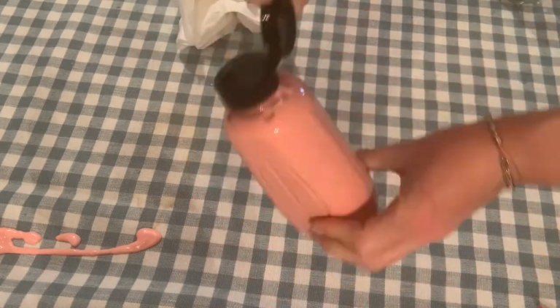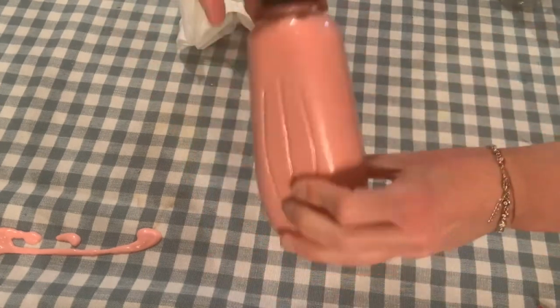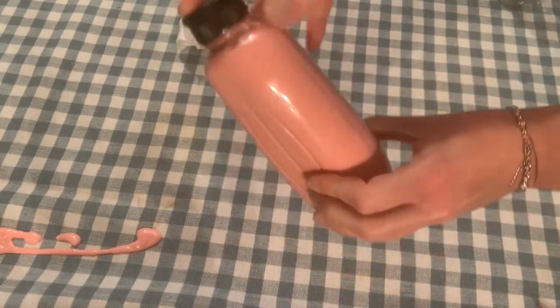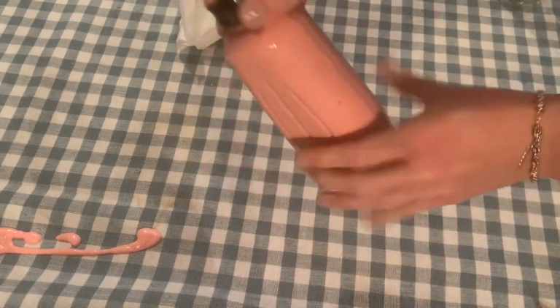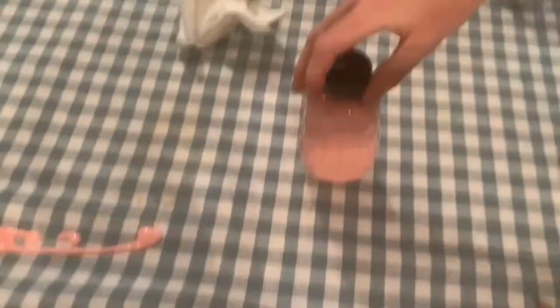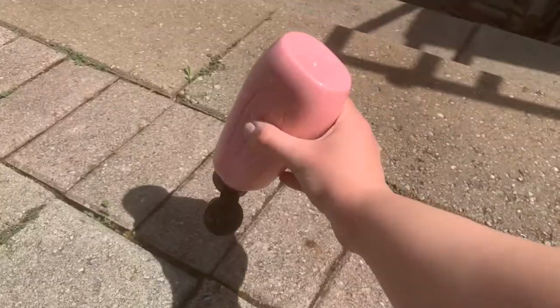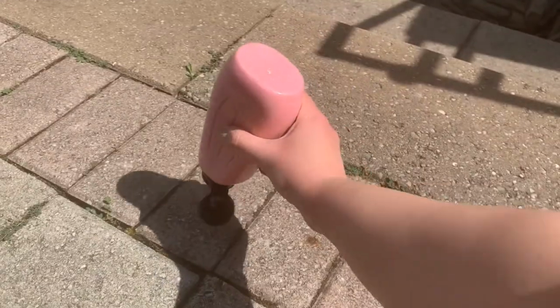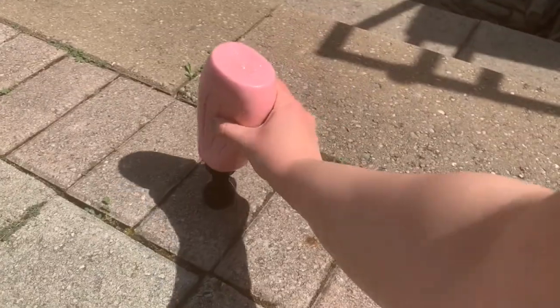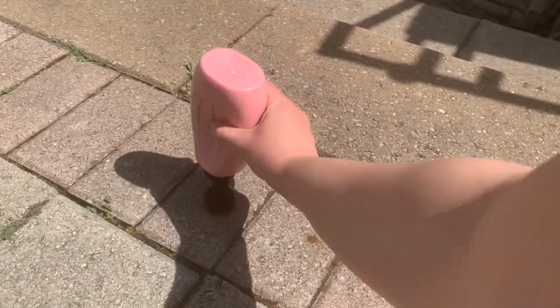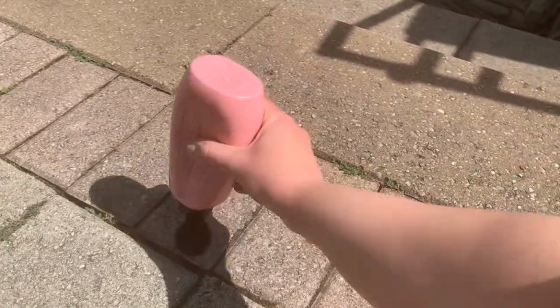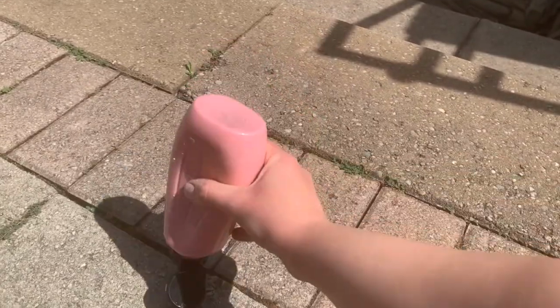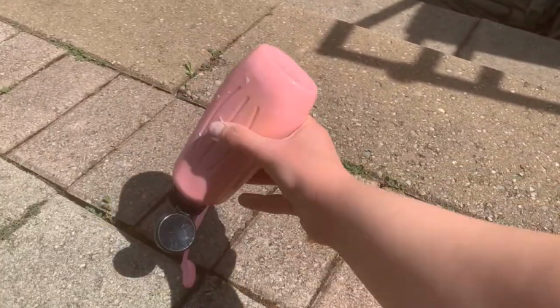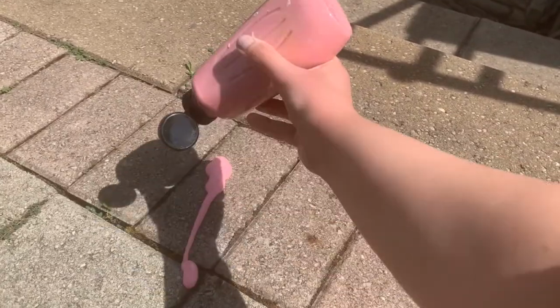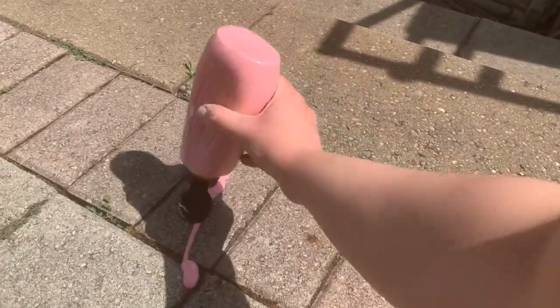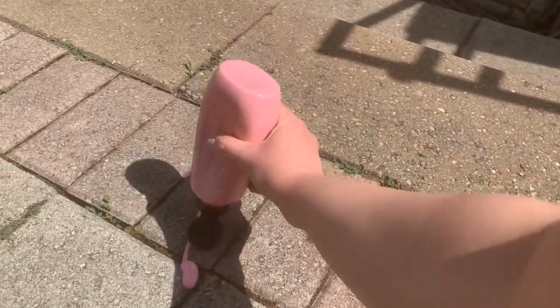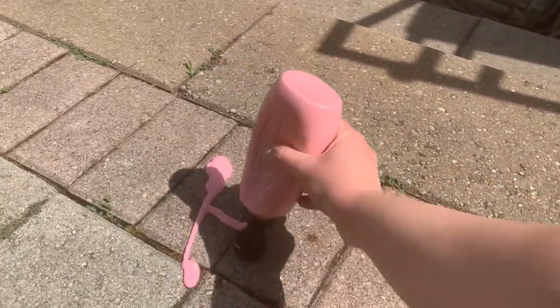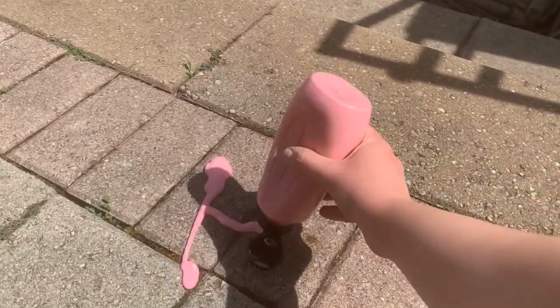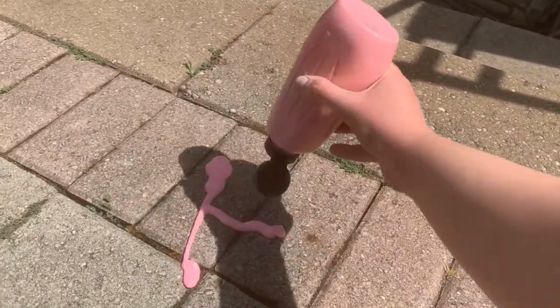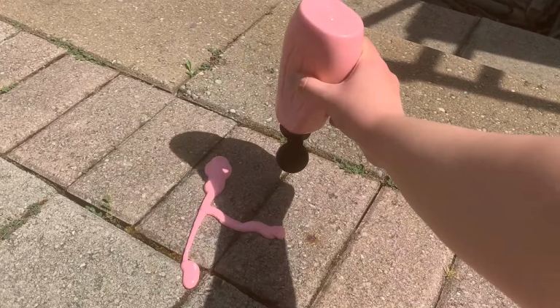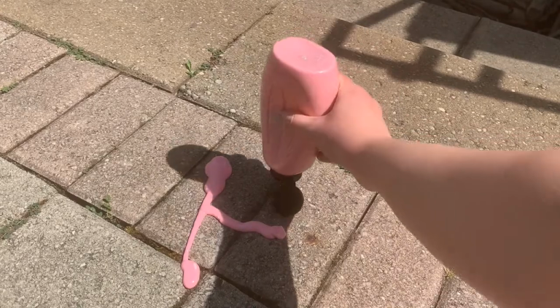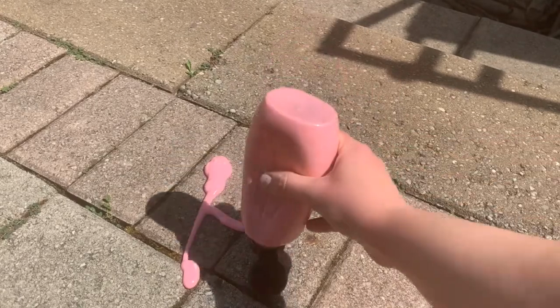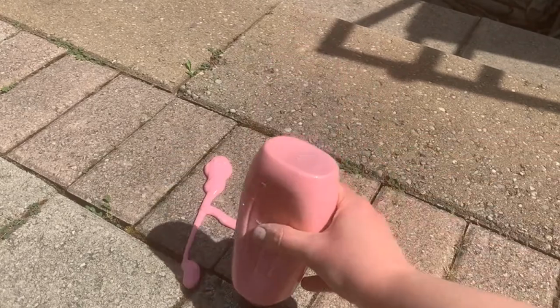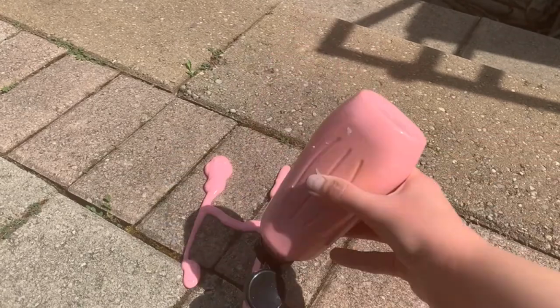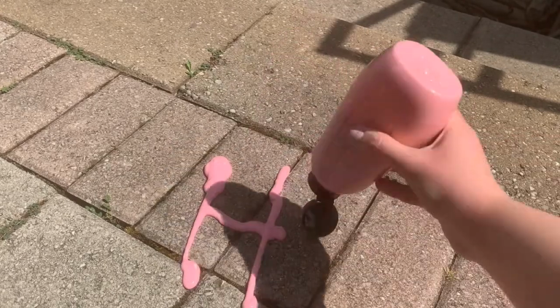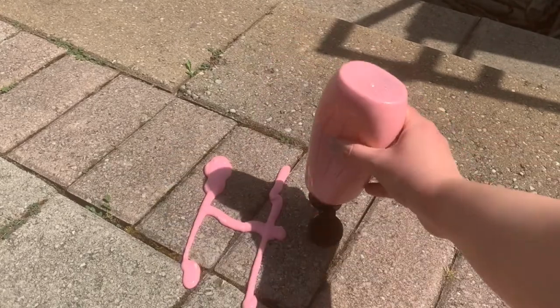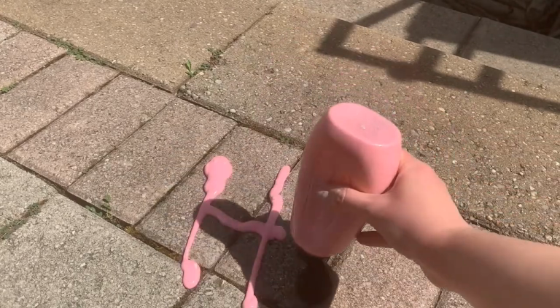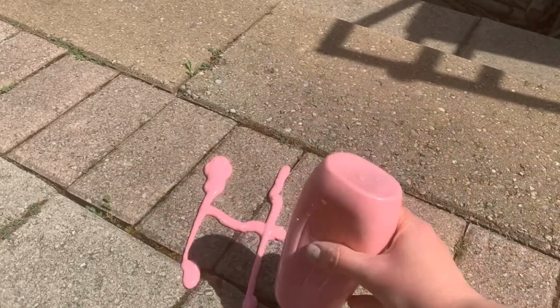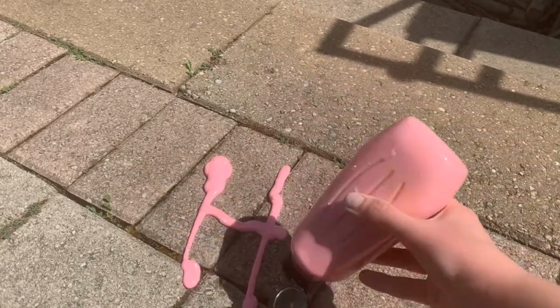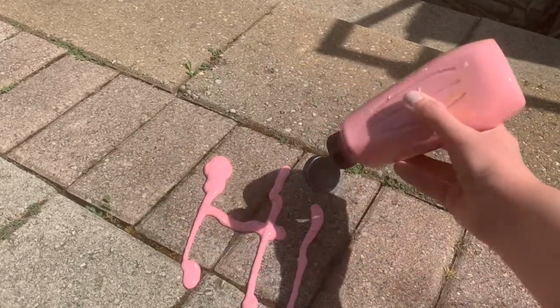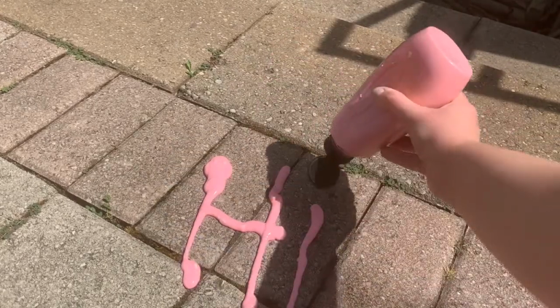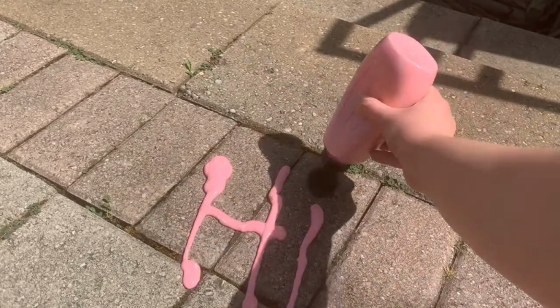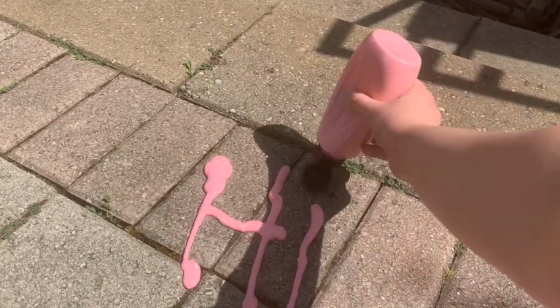Secure your lid and you are ready to paint the sidewalk. Just squeeze the bottle onto the sidewalk to draw with.